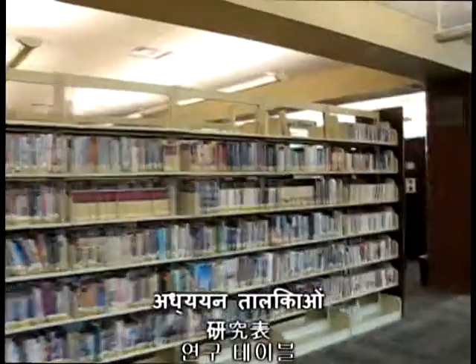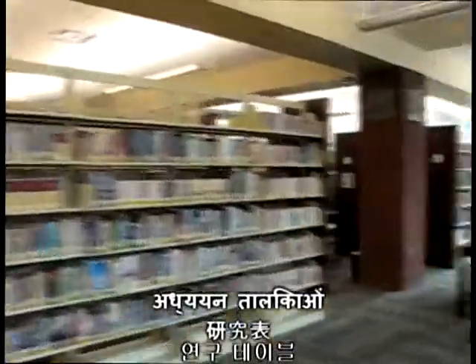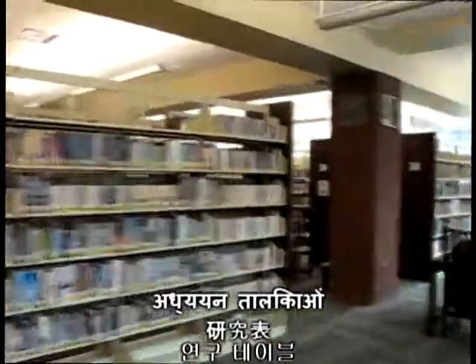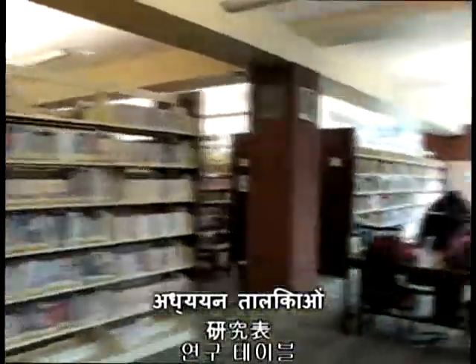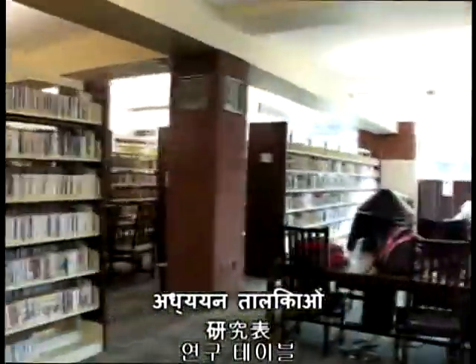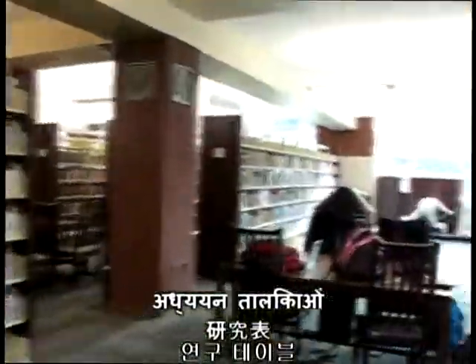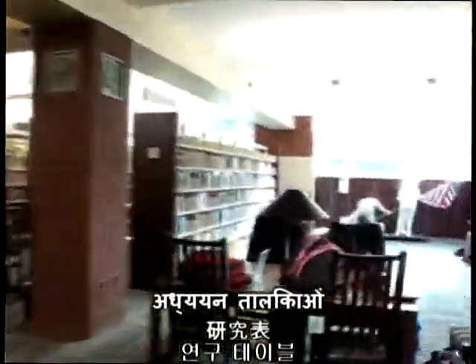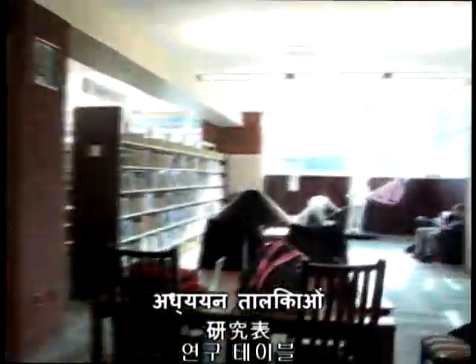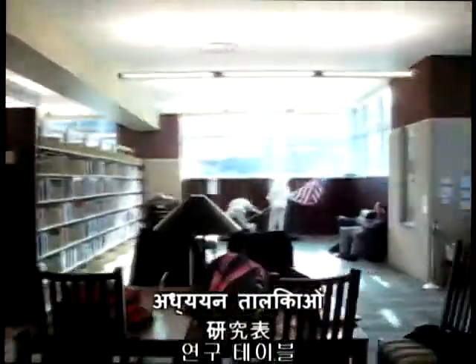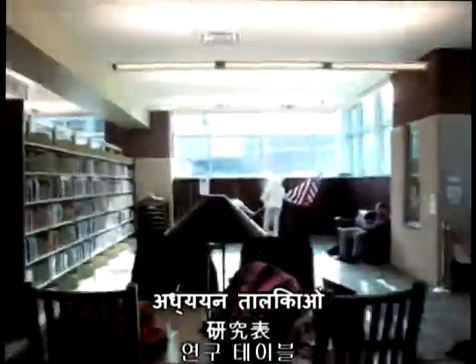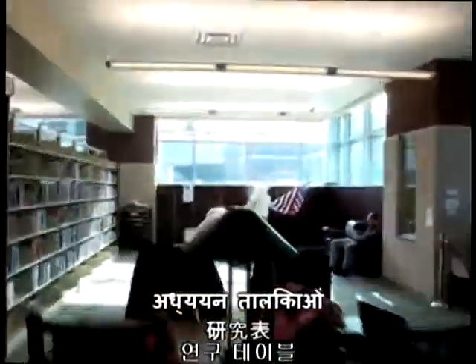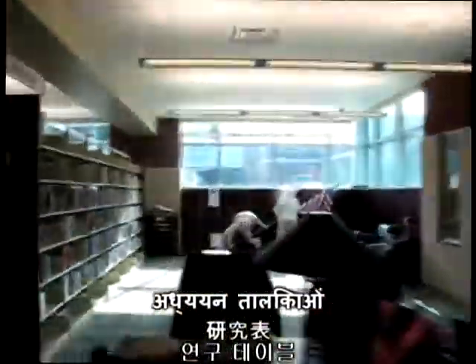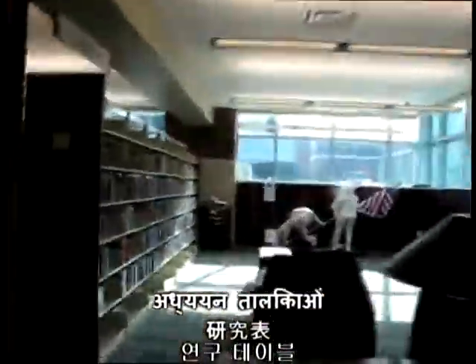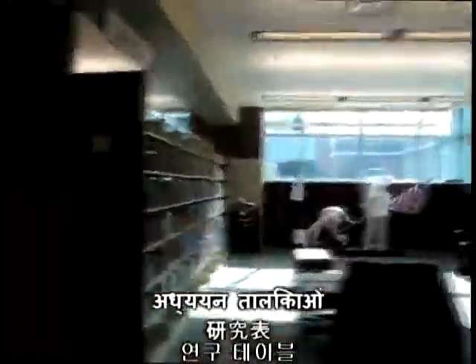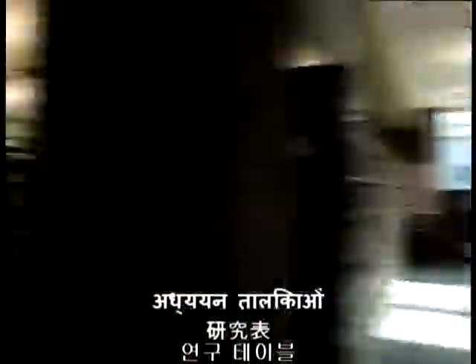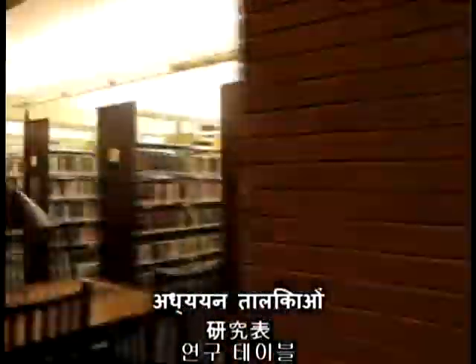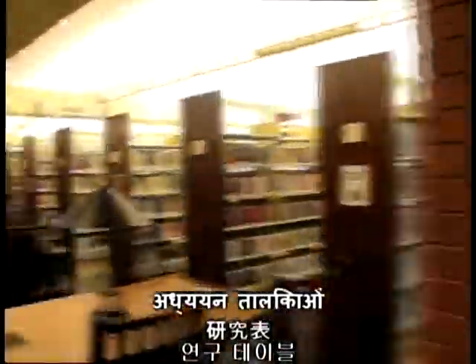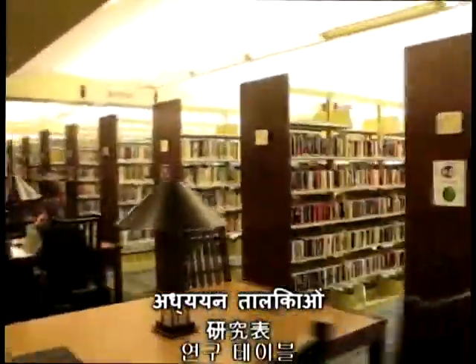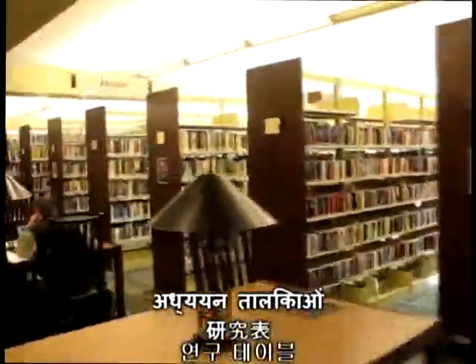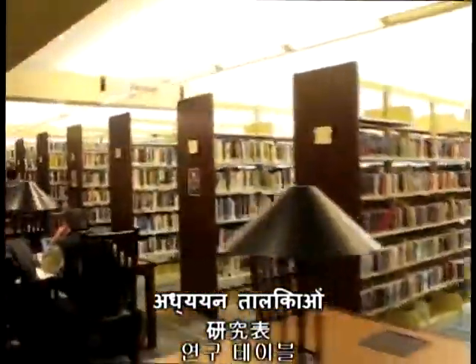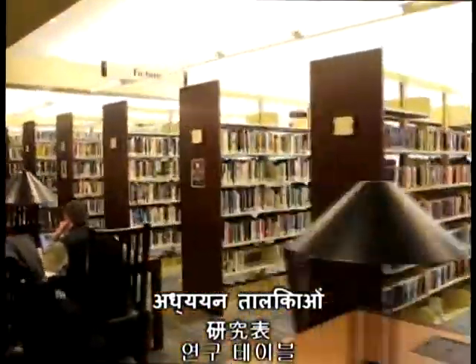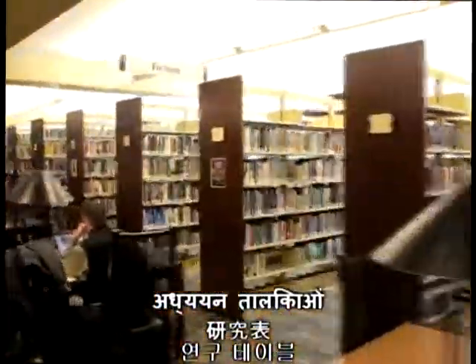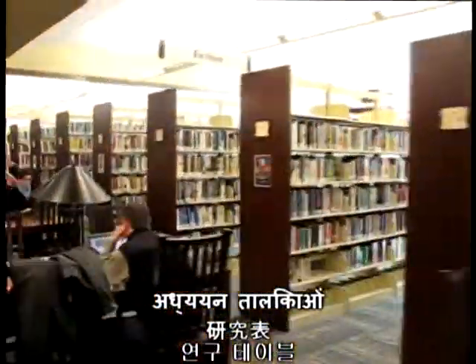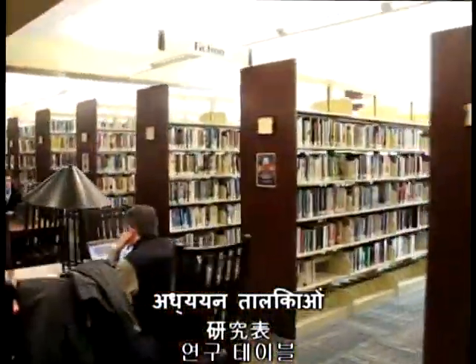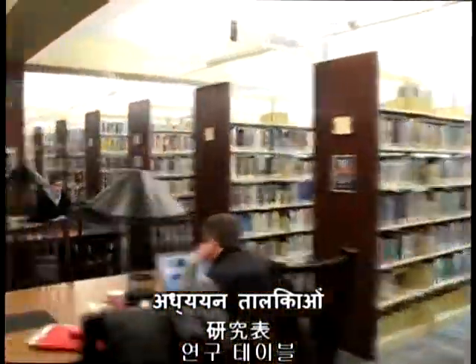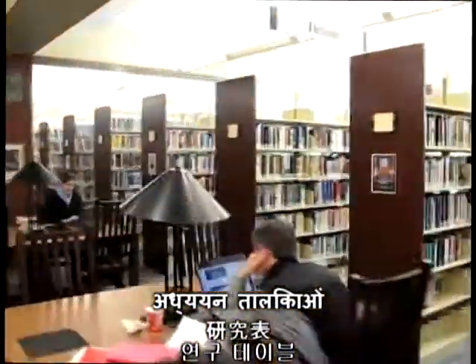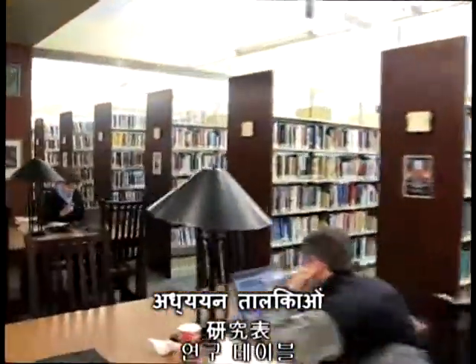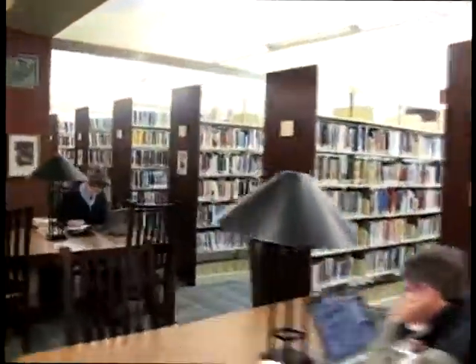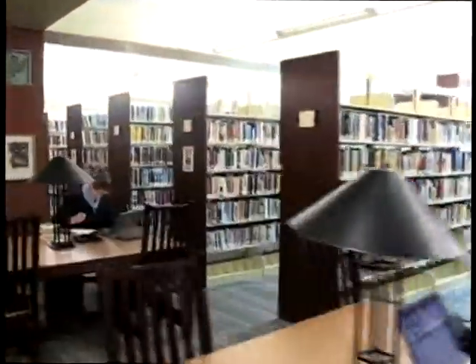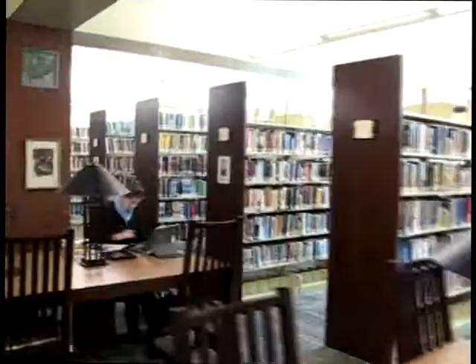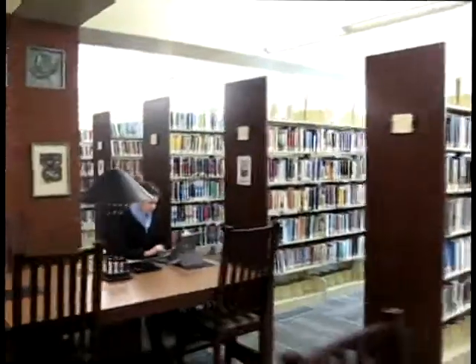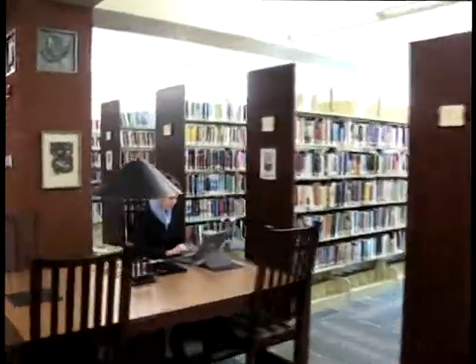Towards the back of the library, there are some large tables — also great for studying, especially with a group.